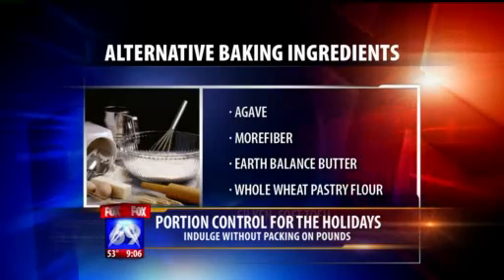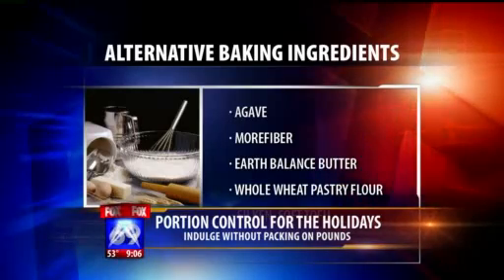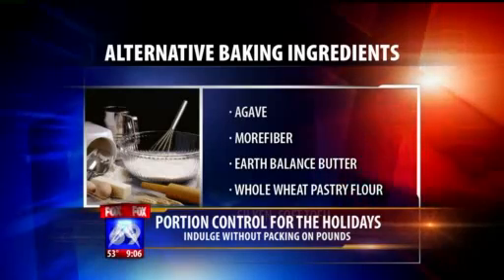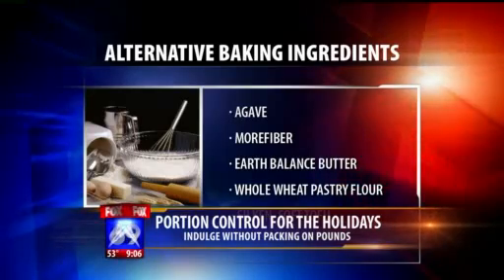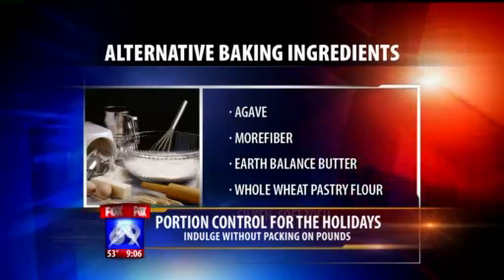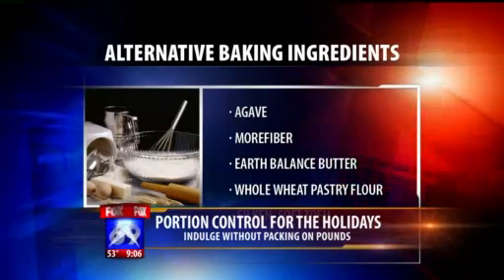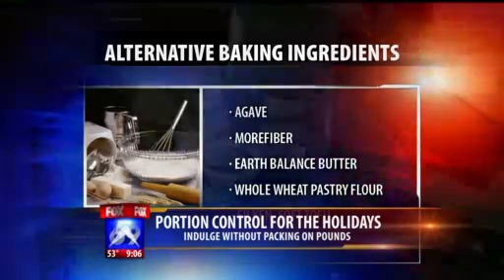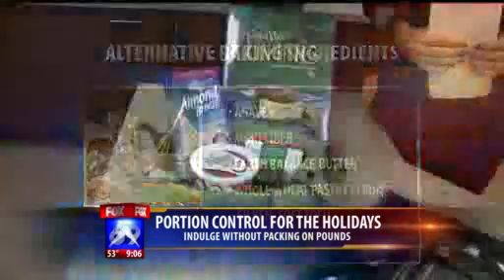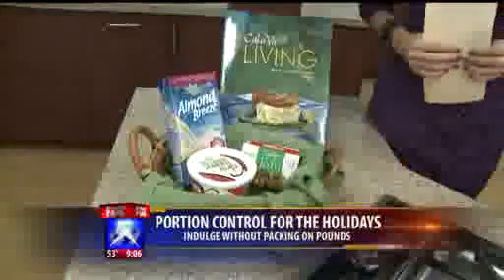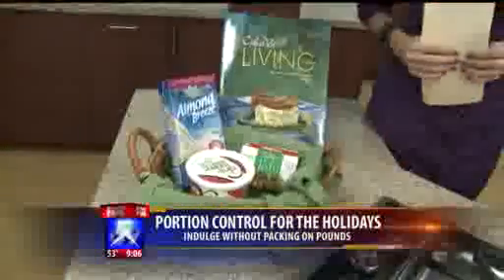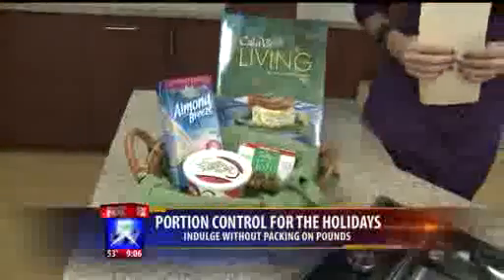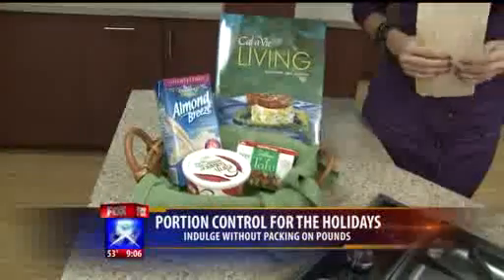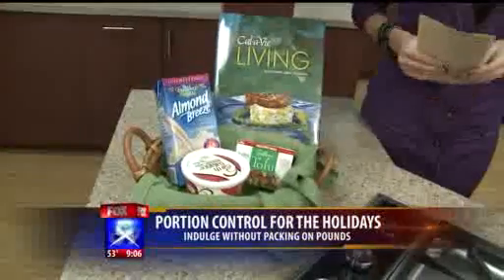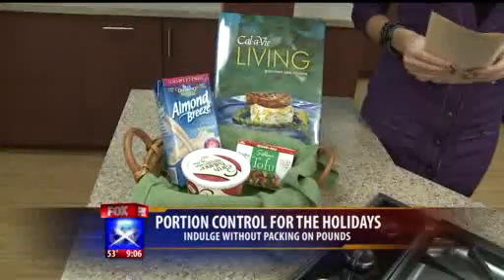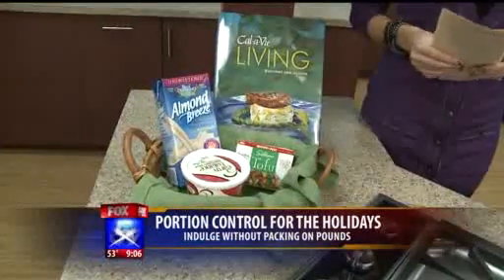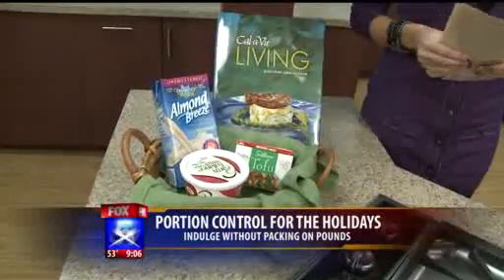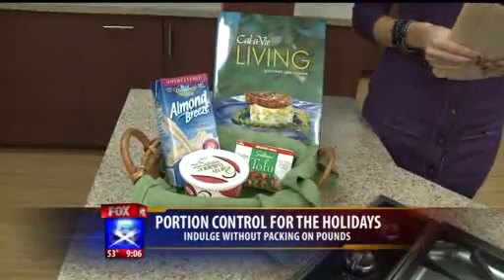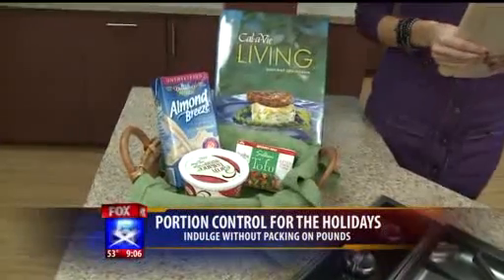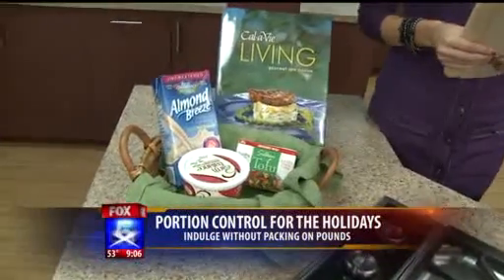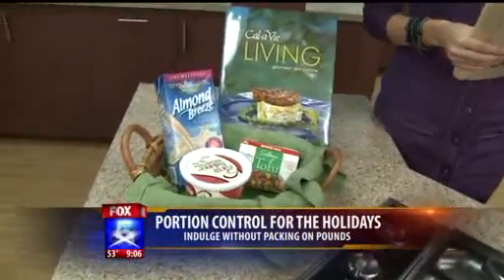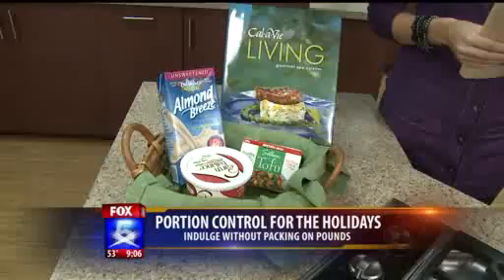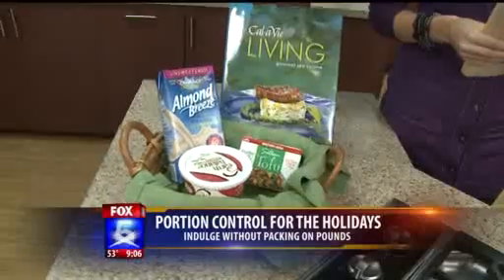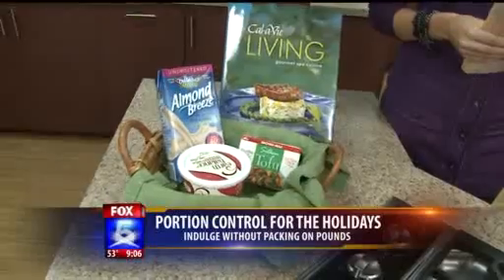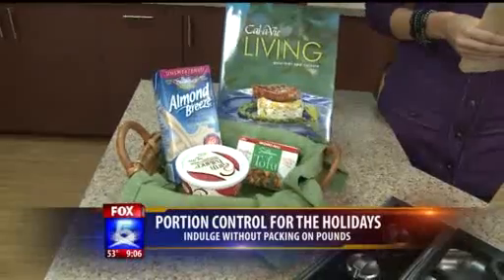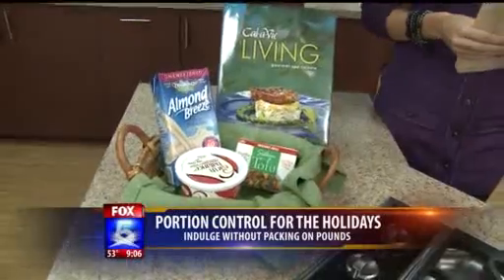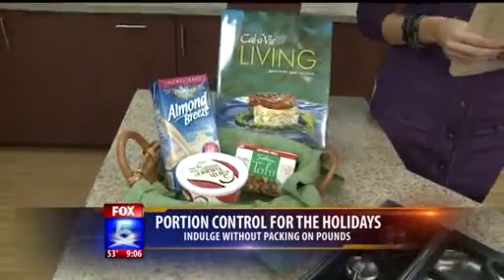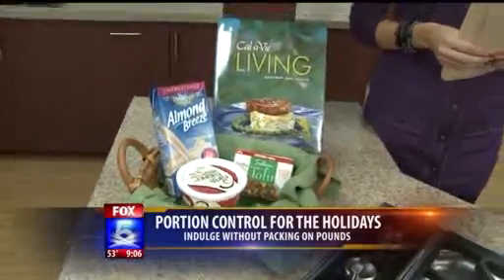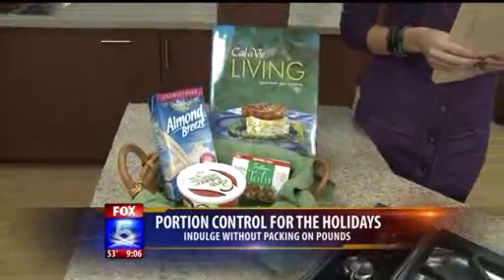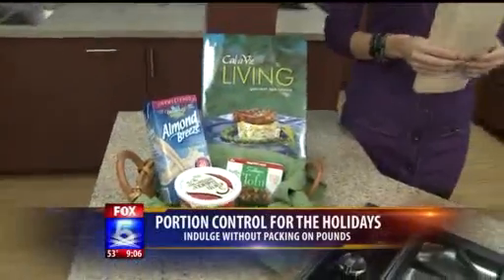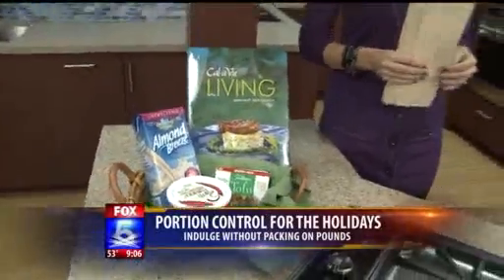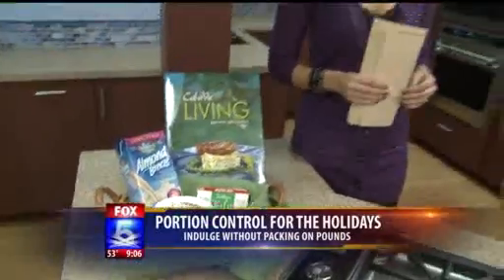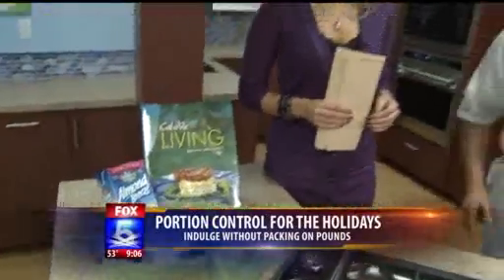Almond milk, whole wheat pastry flour — things like that. So there's lots of different stuff you can put in there.